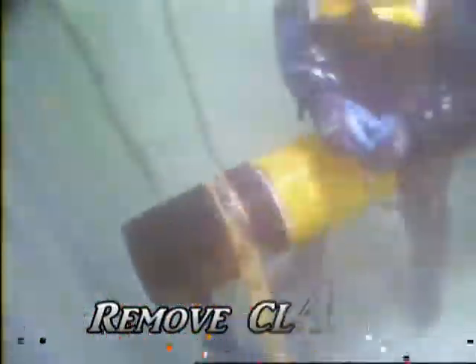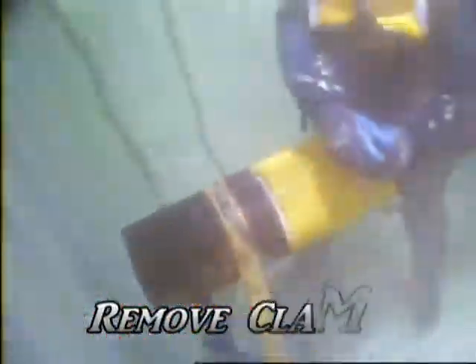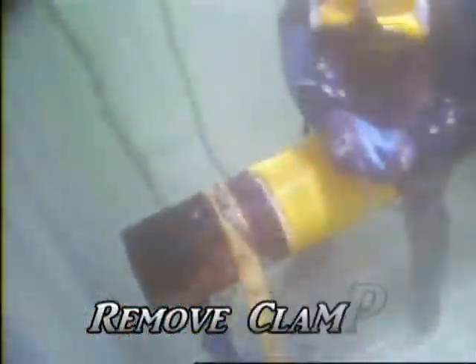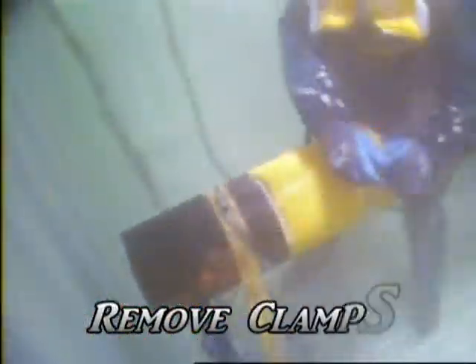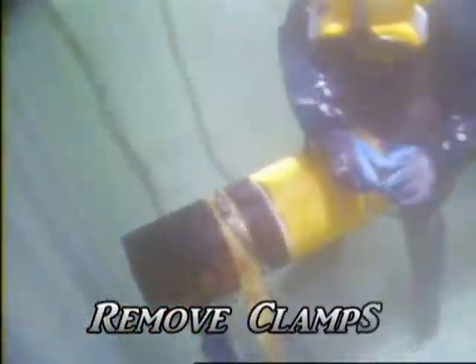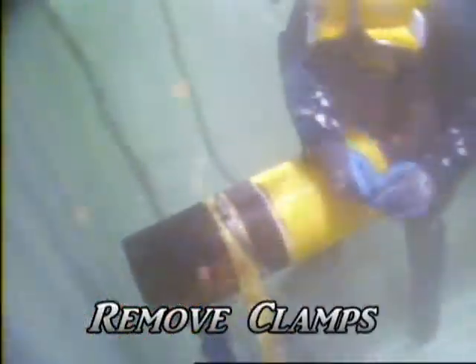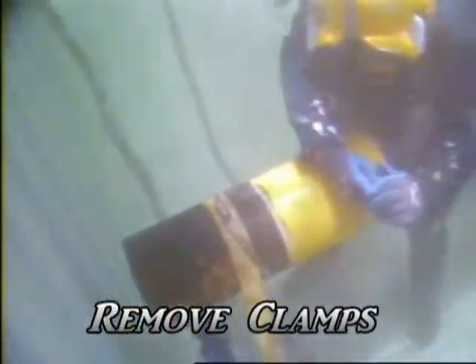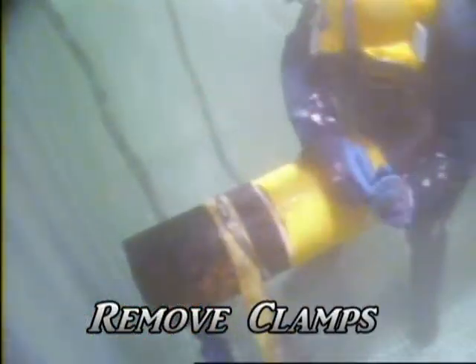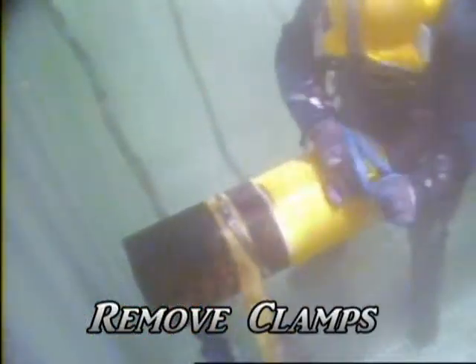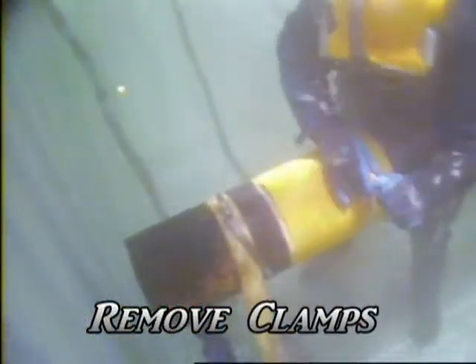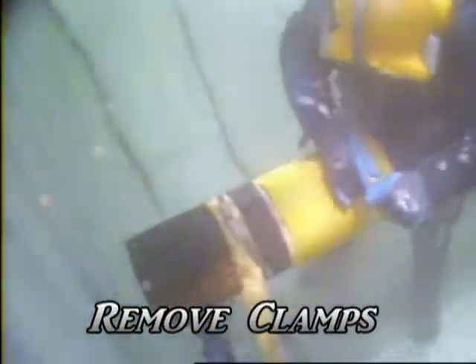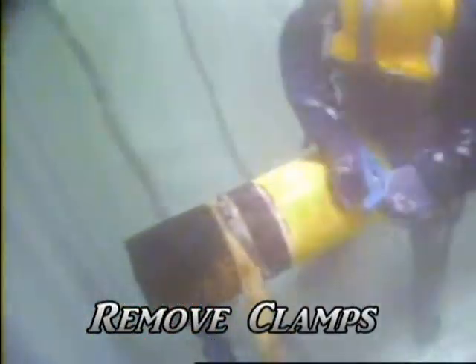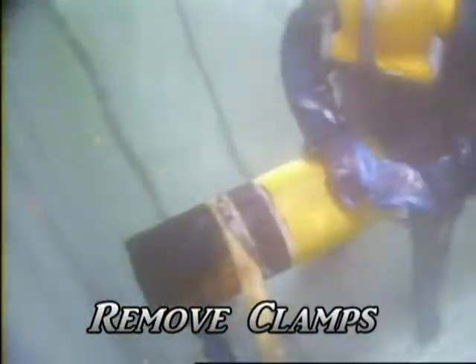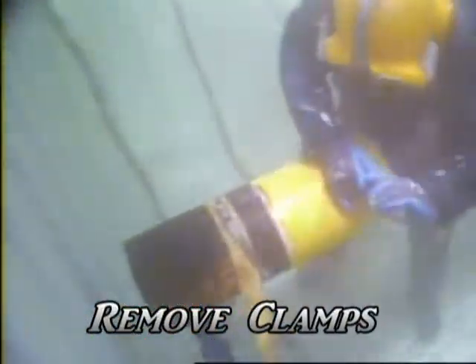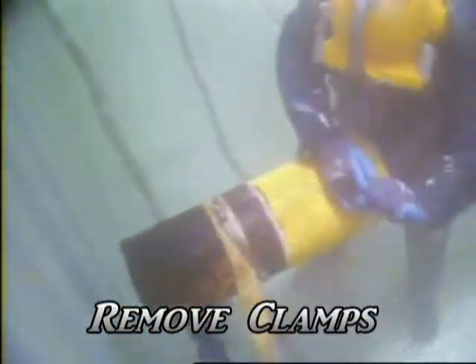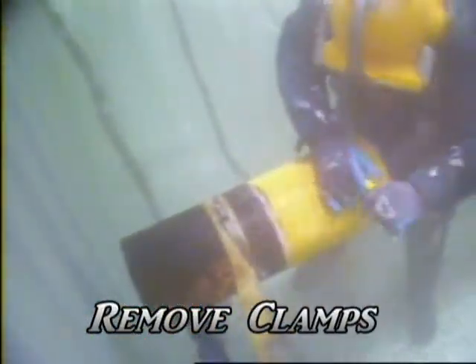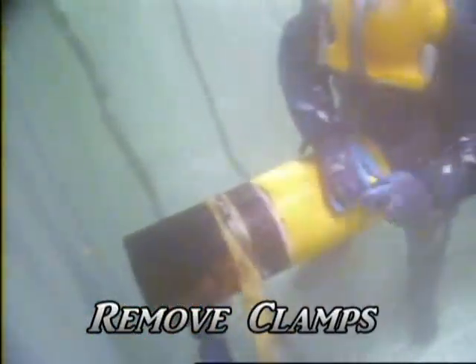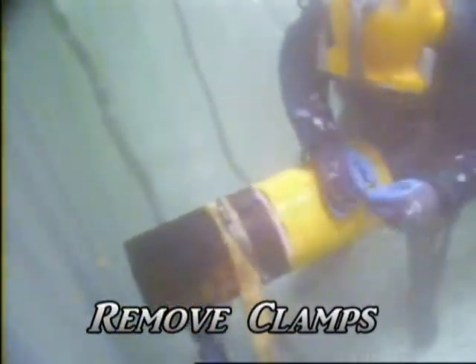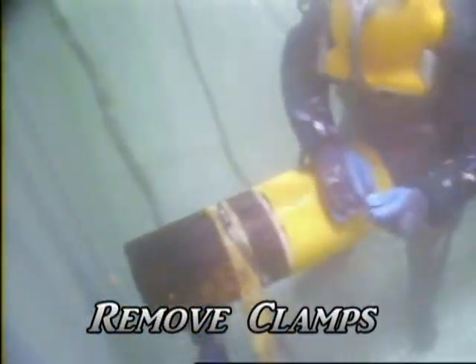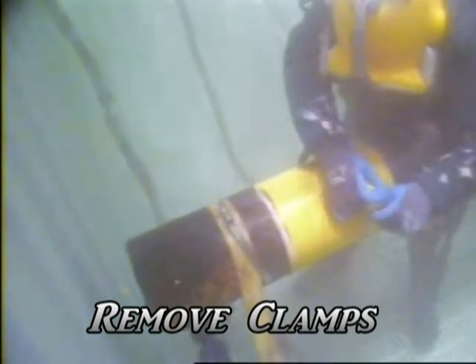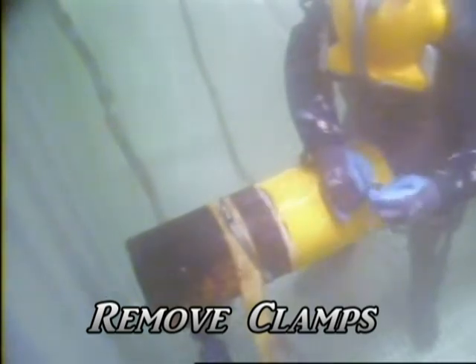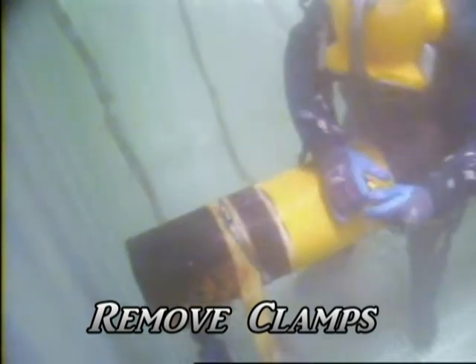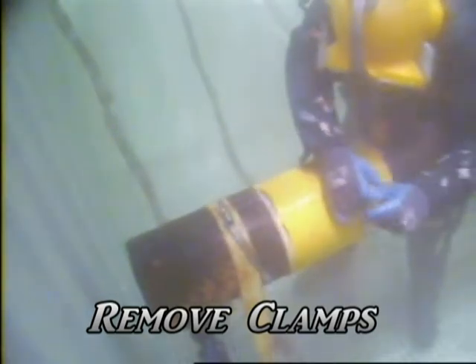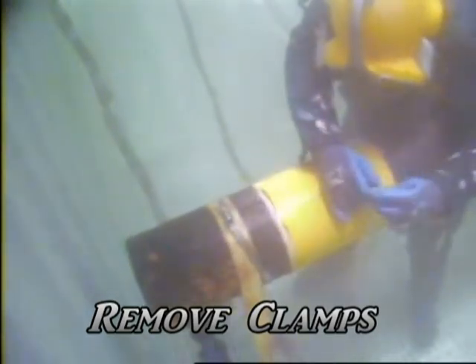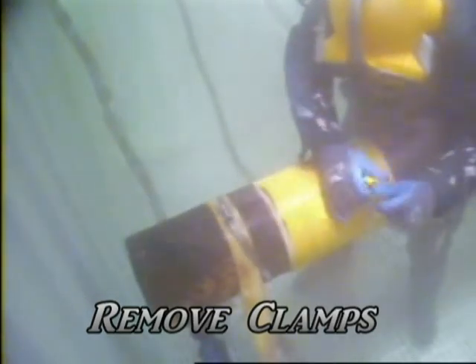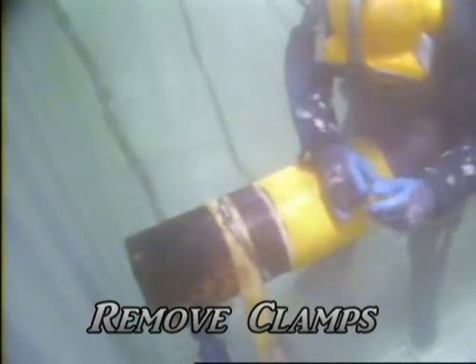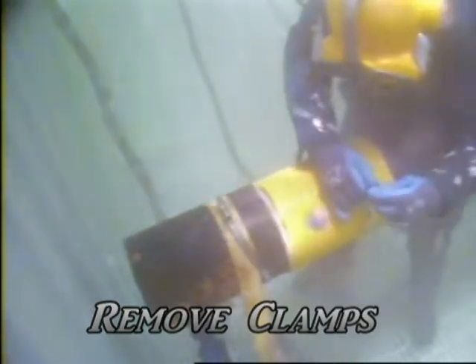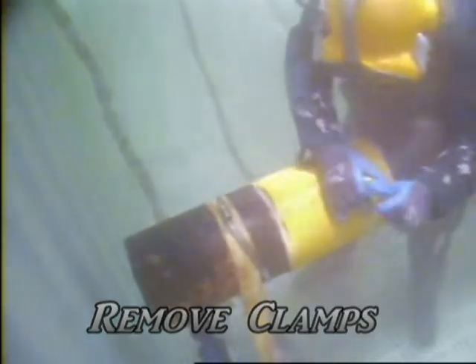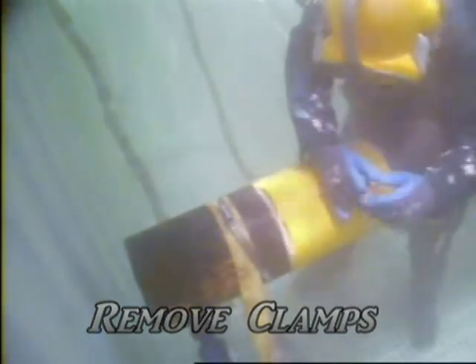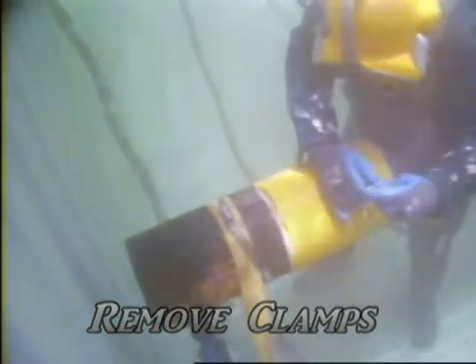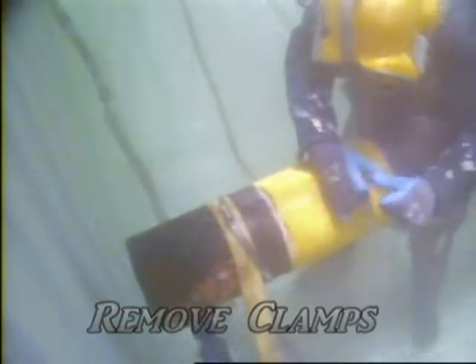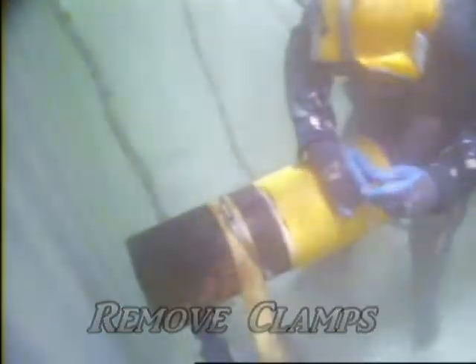Following proper cure time, the divers will remove the hose clamps and inspect the single wrap sleeve.